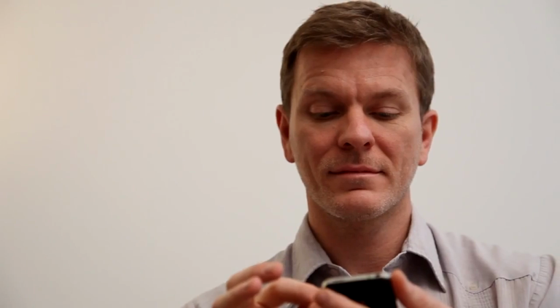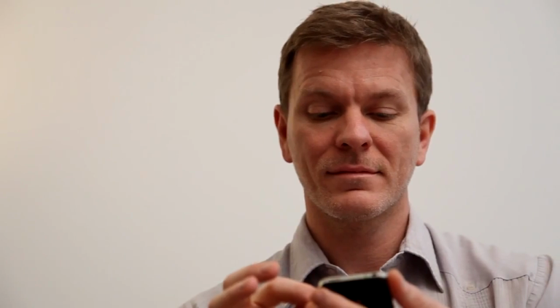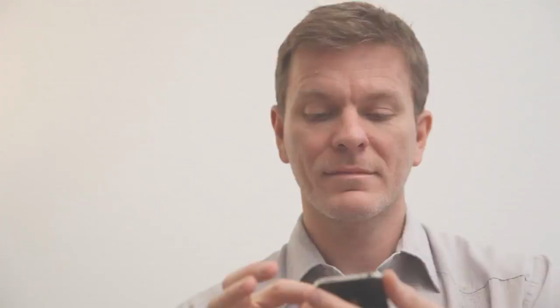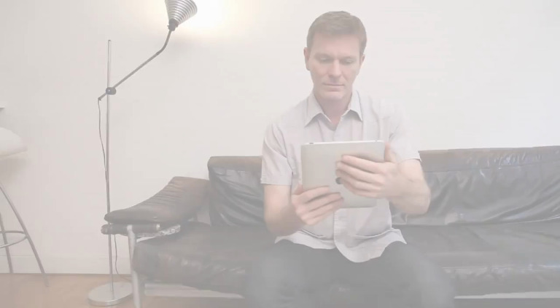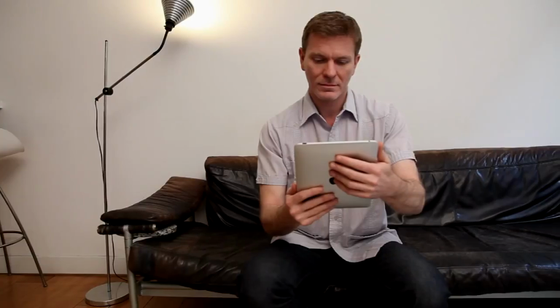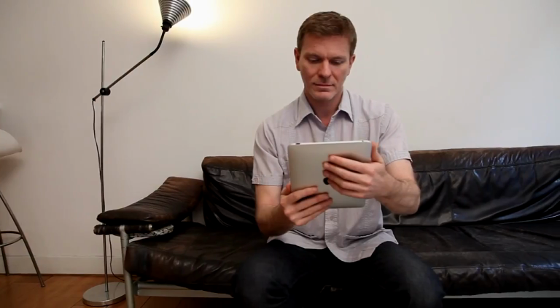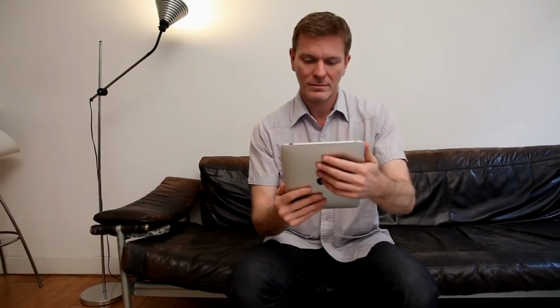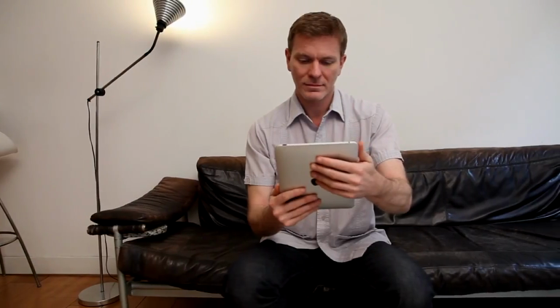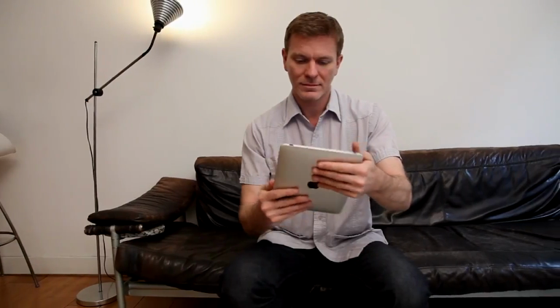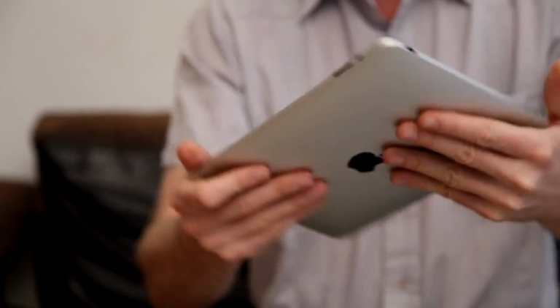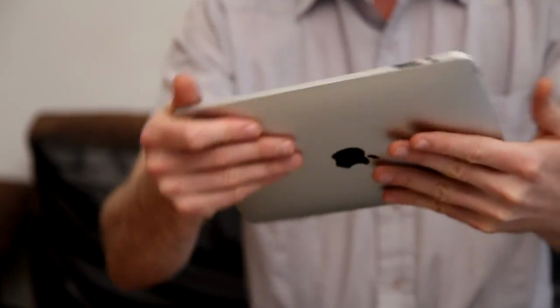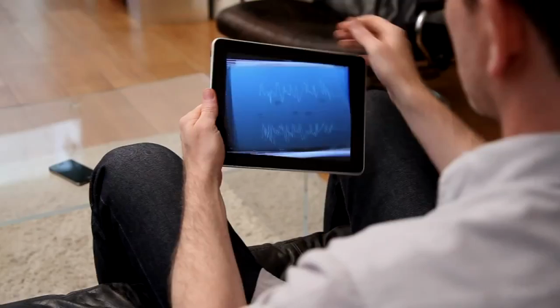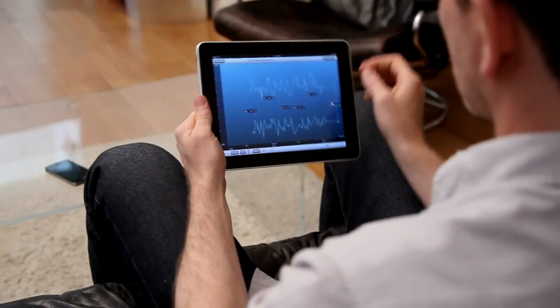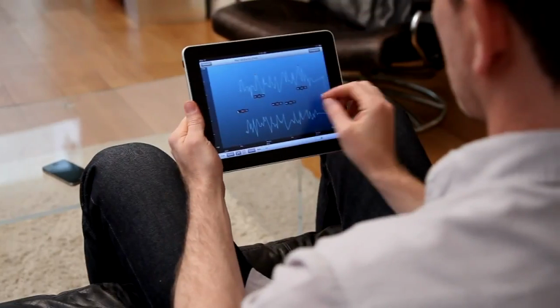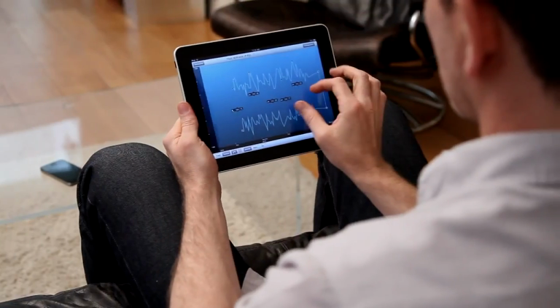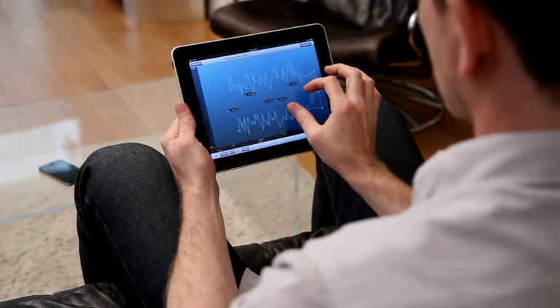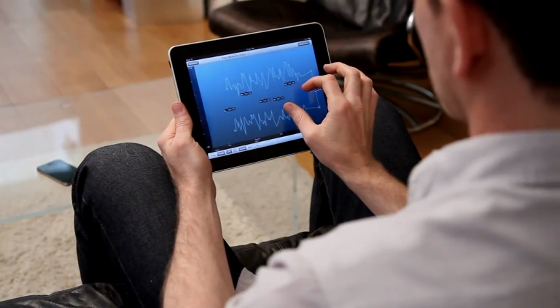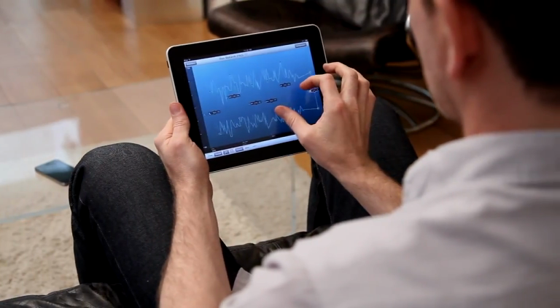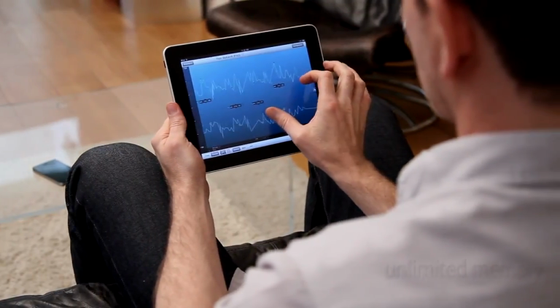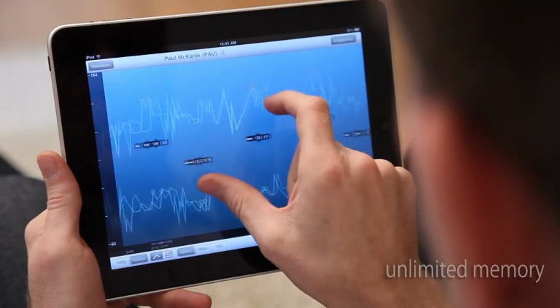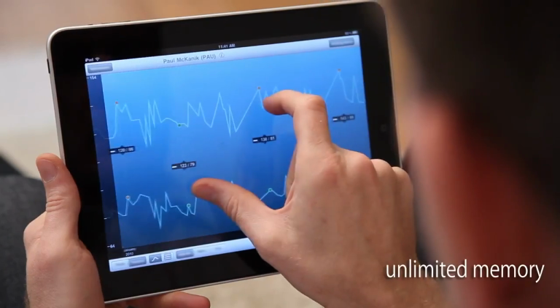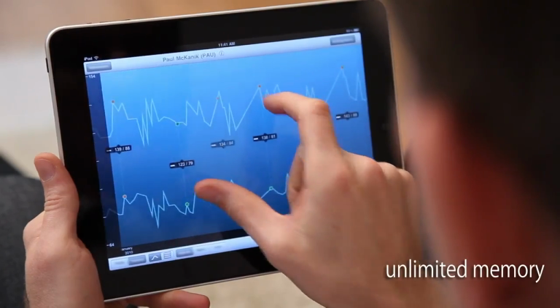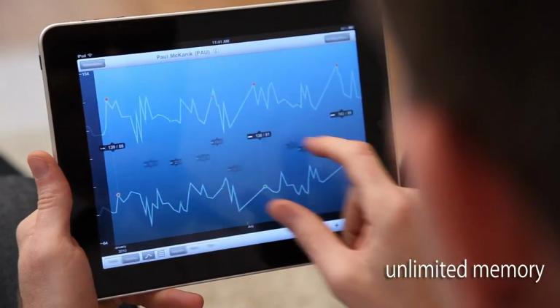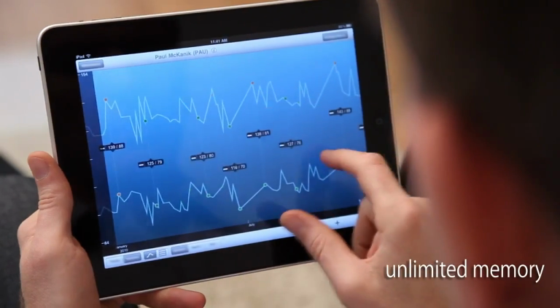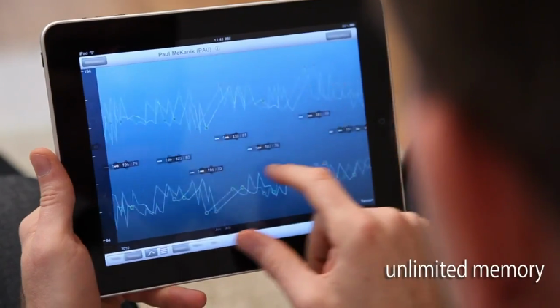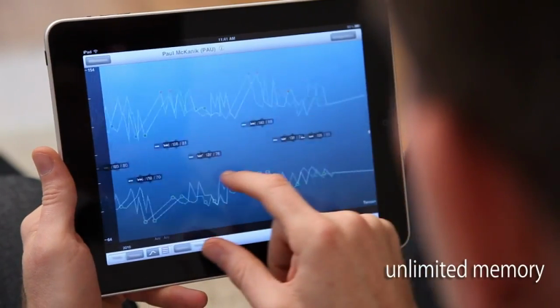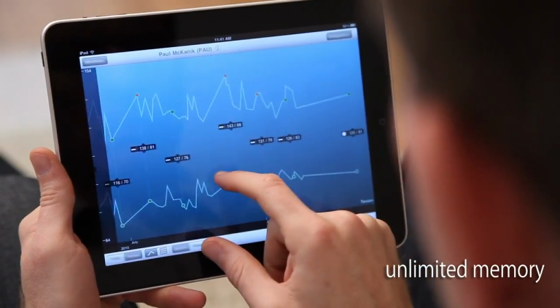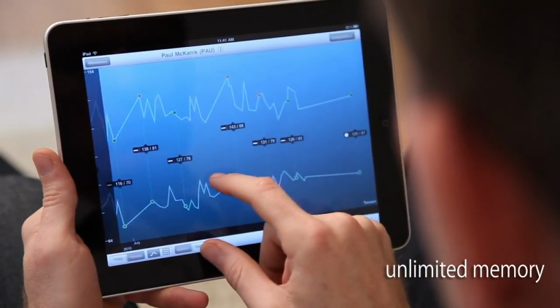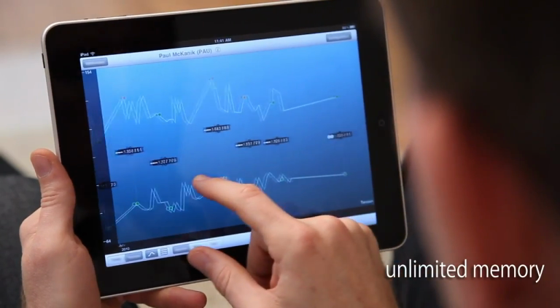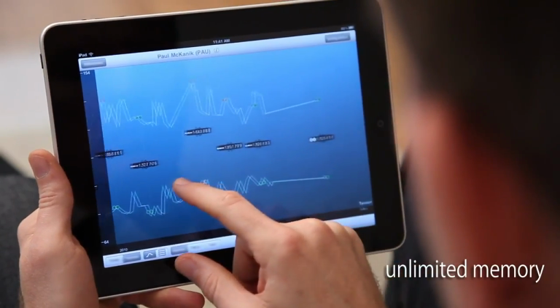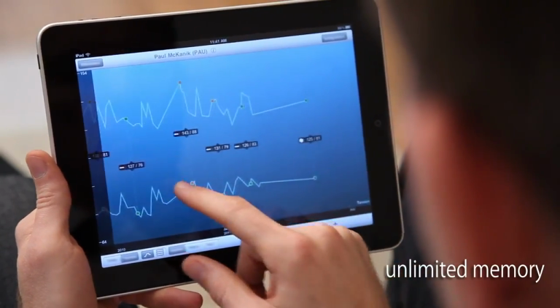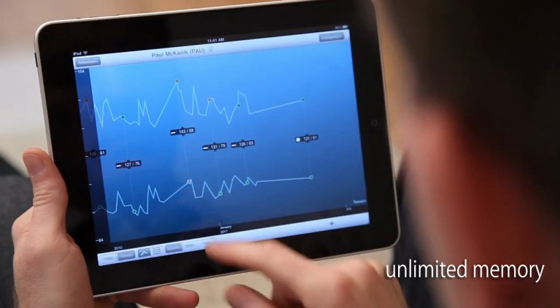Each measurement is automatically saved. Track your progress over time, in the blink of an eye.